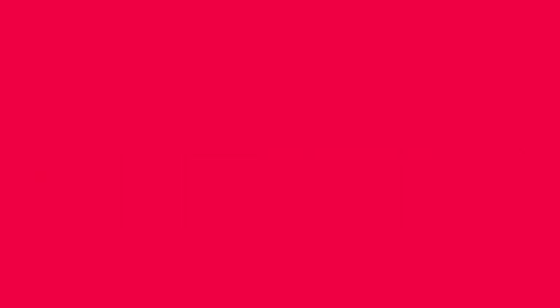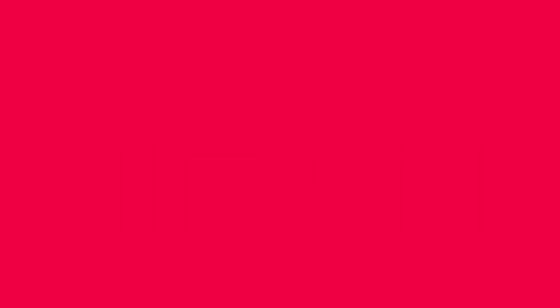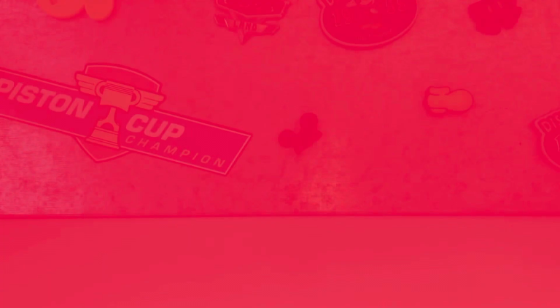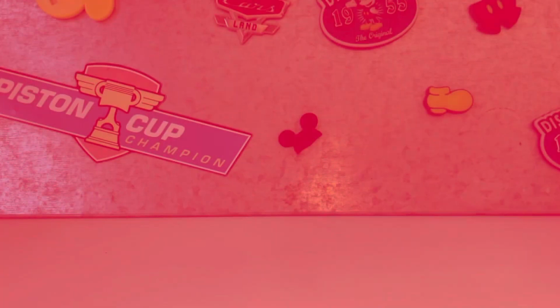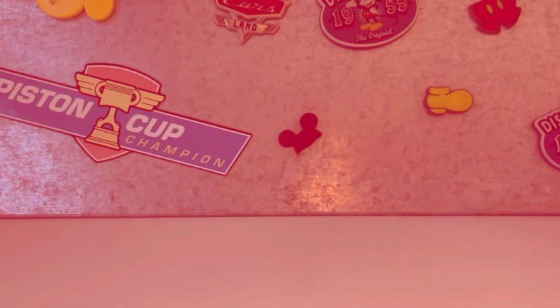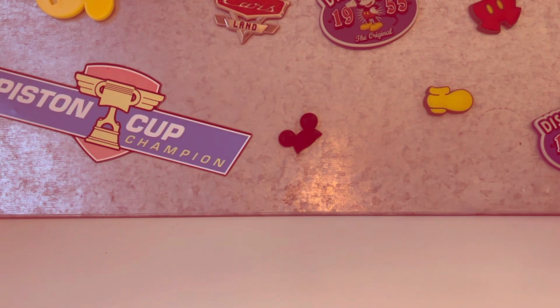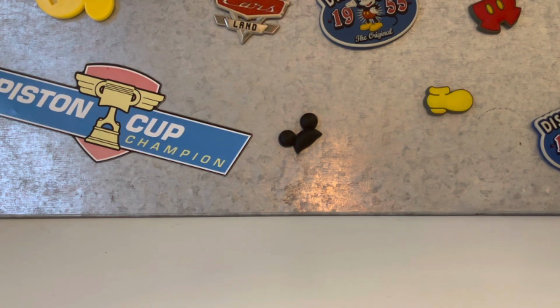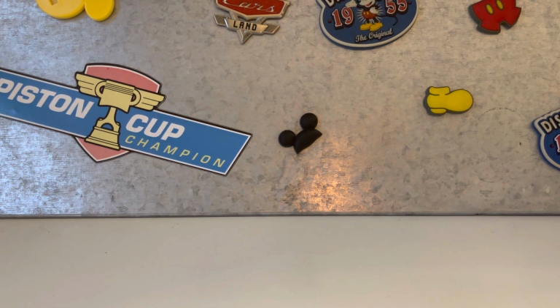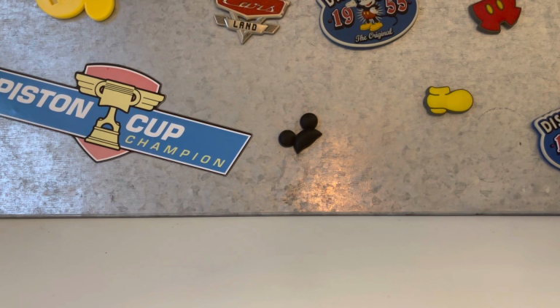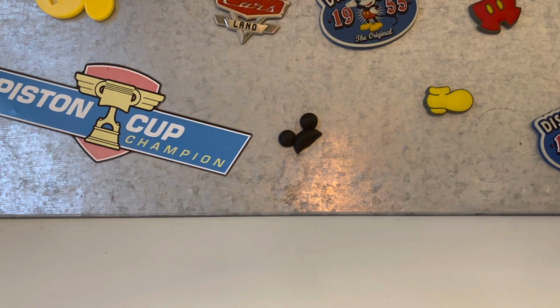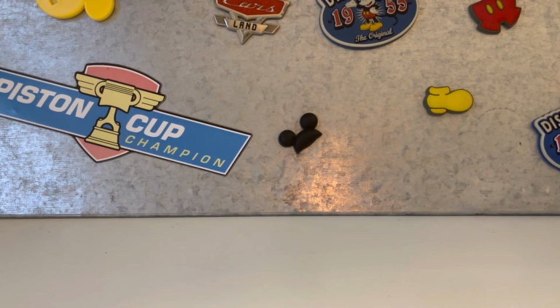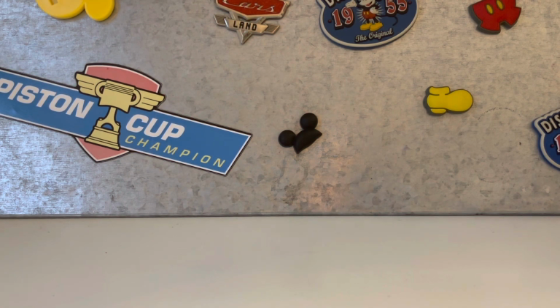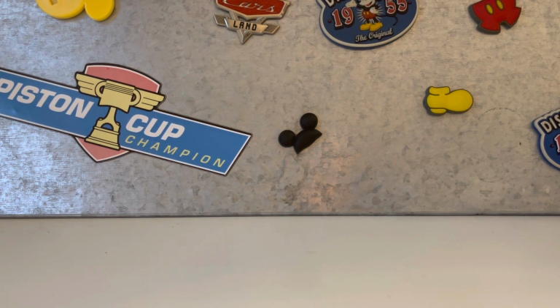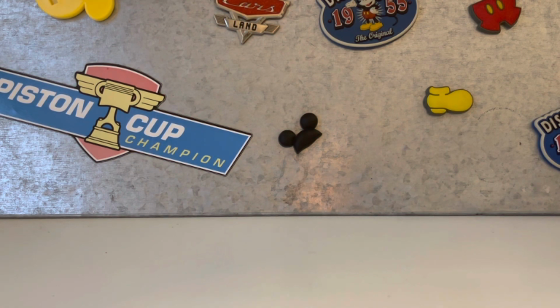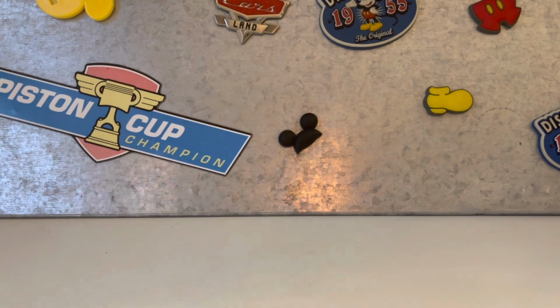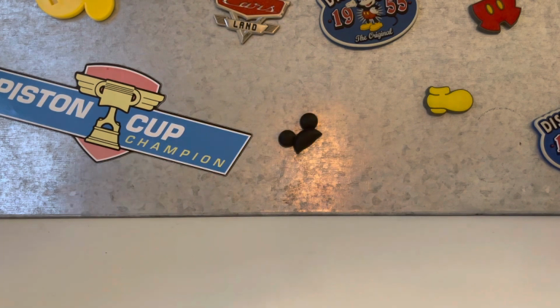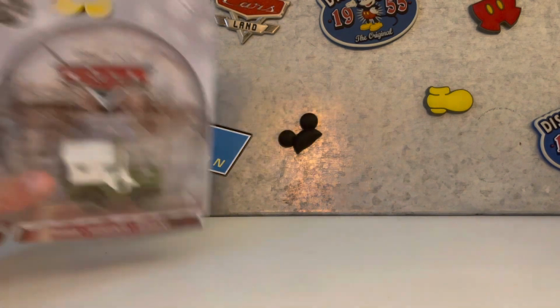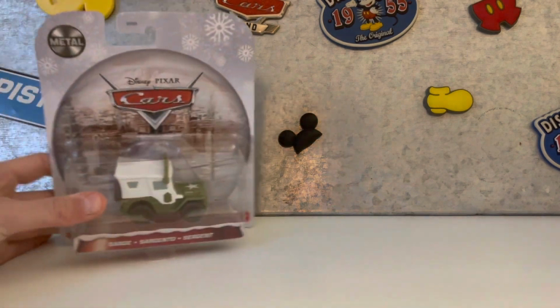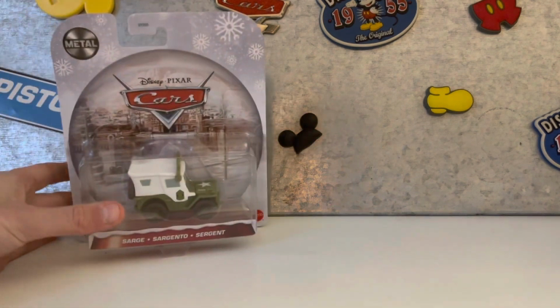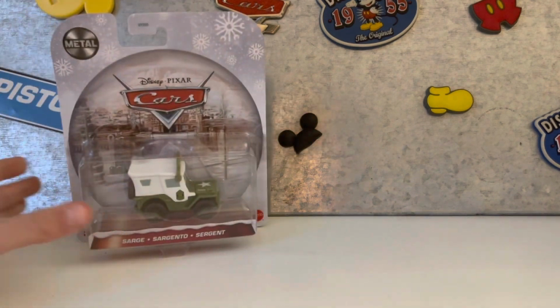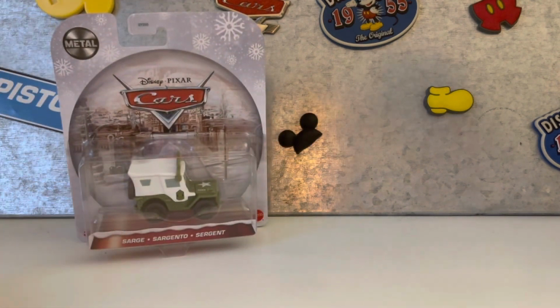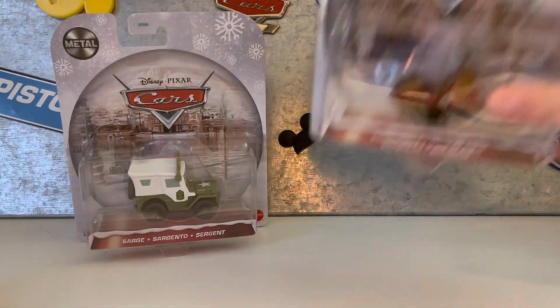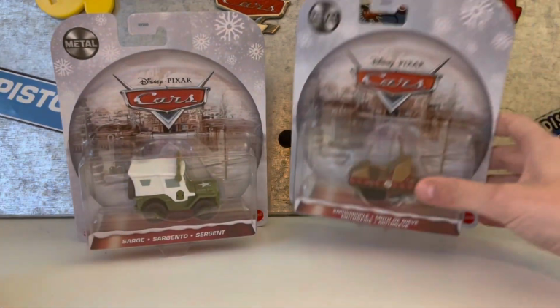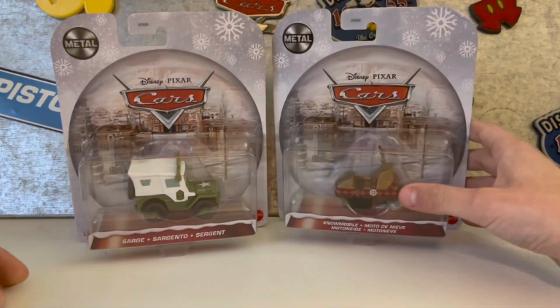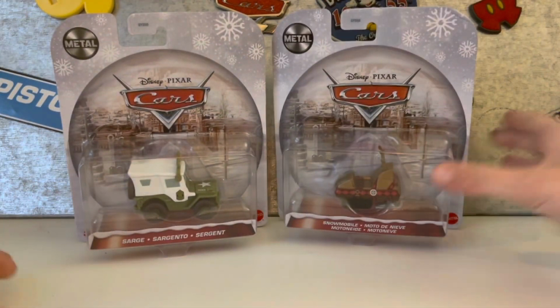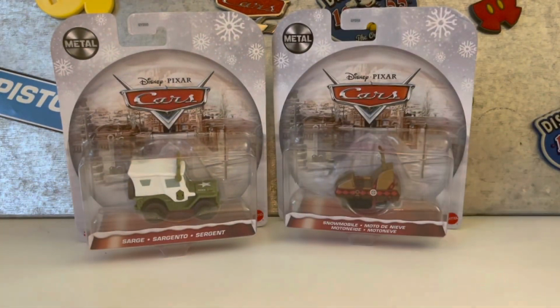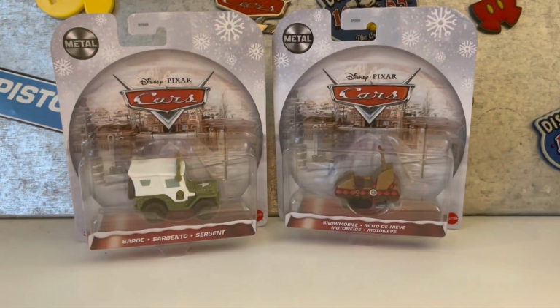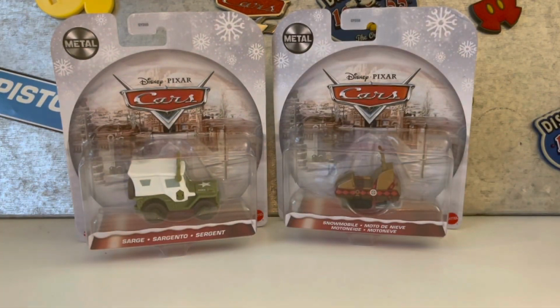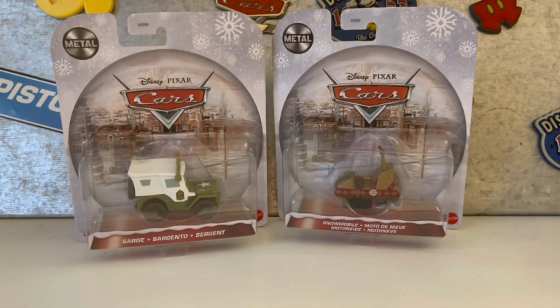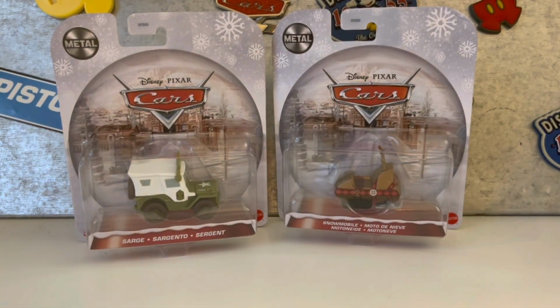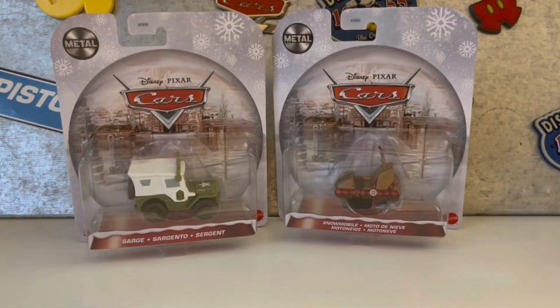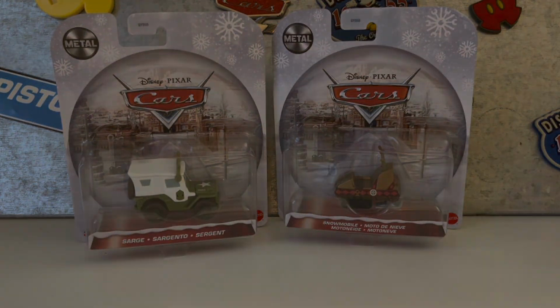Hi guys and Merry Christmas! Today I'm opening Sarge and Snowmobile. So let's get started.